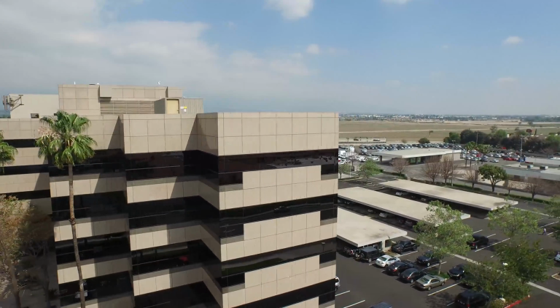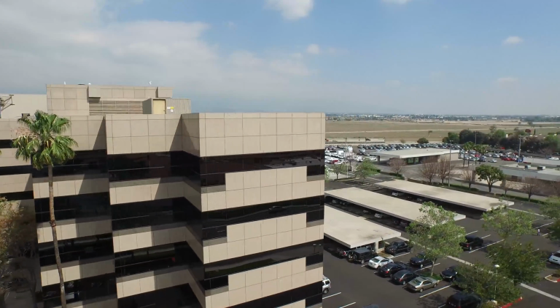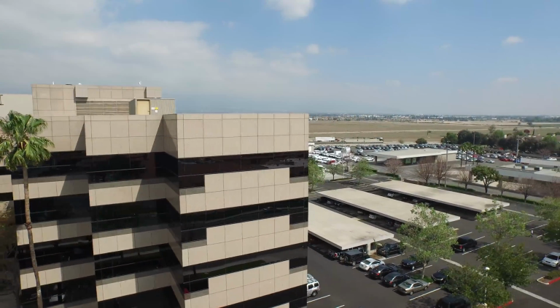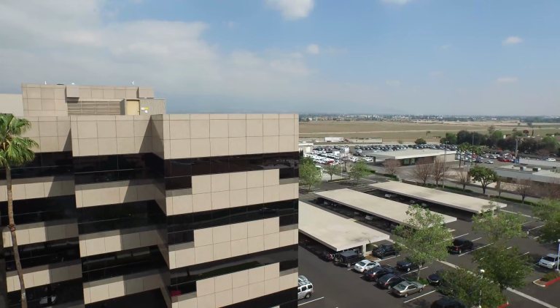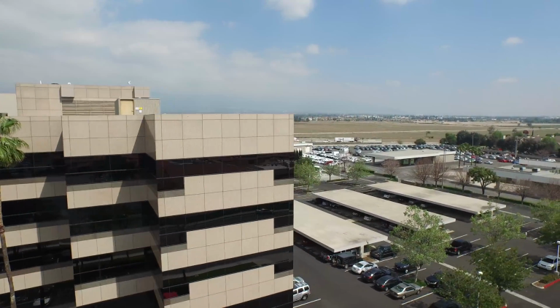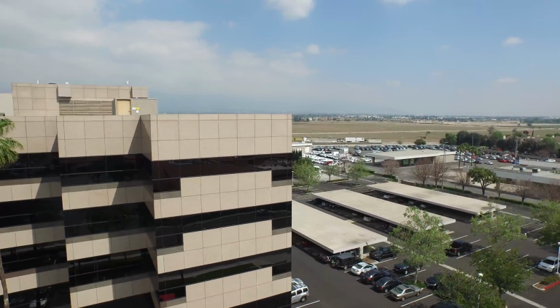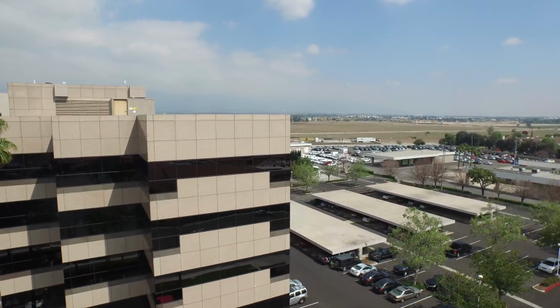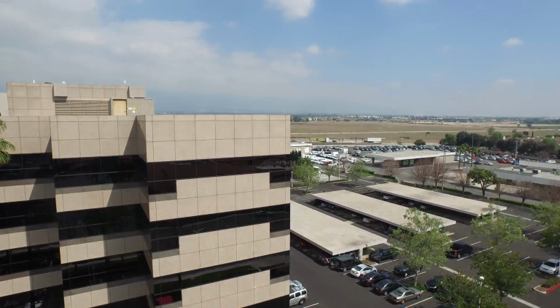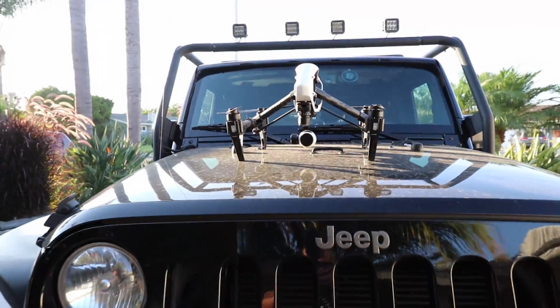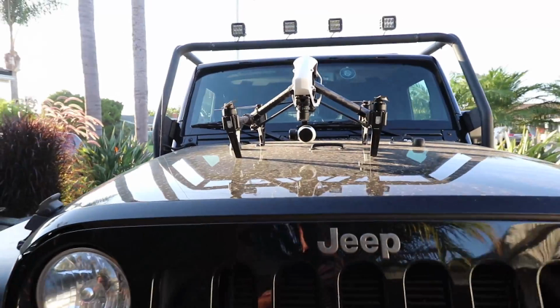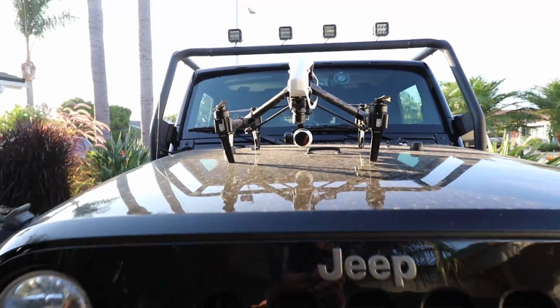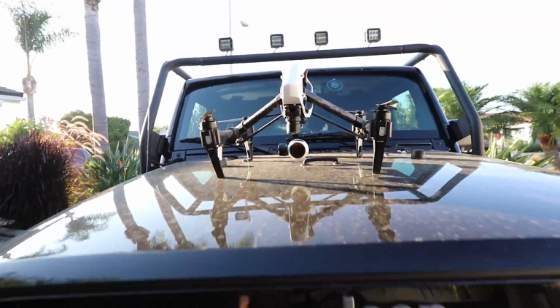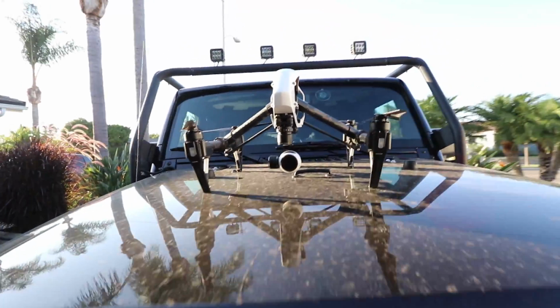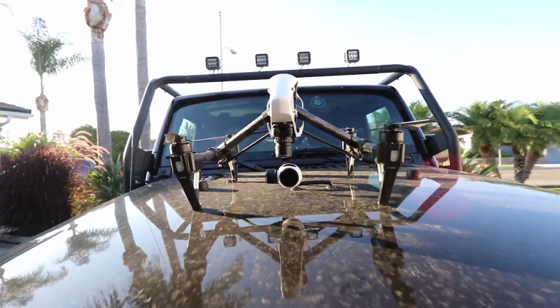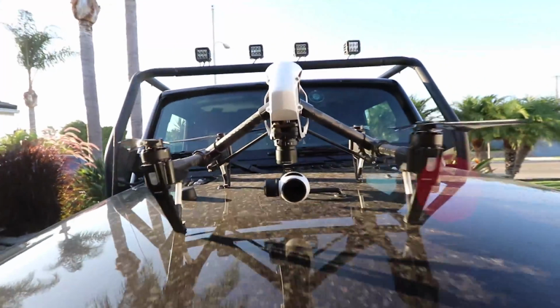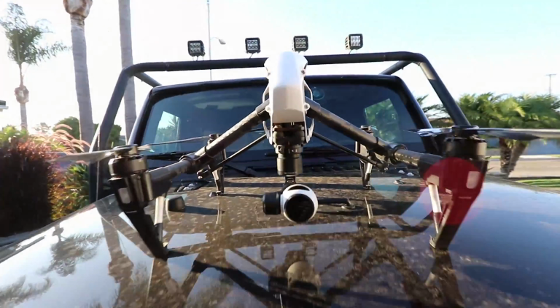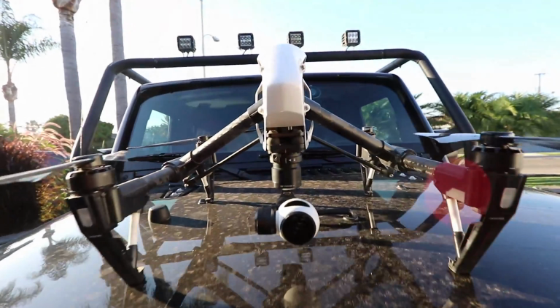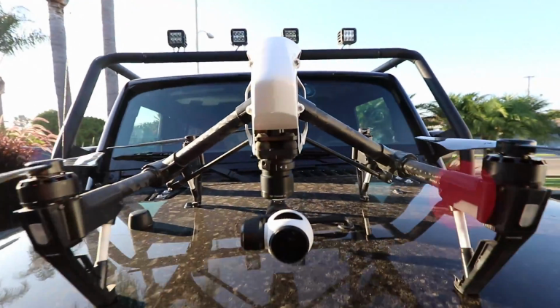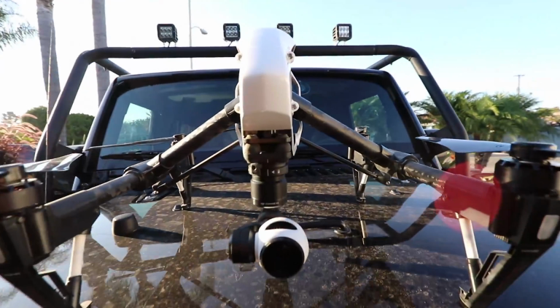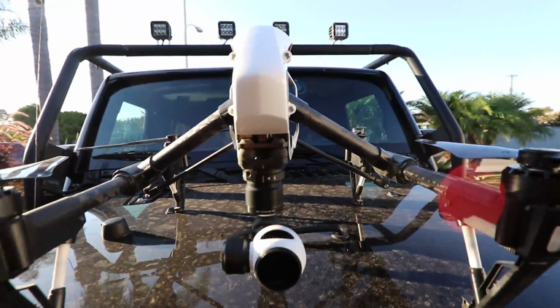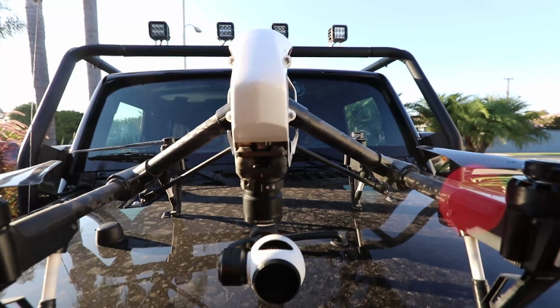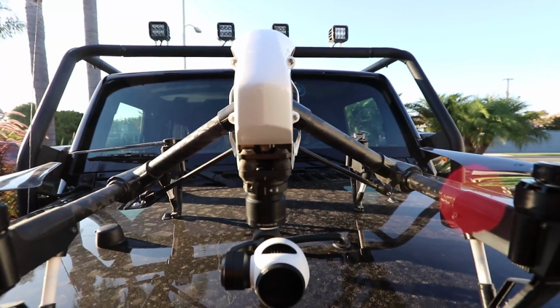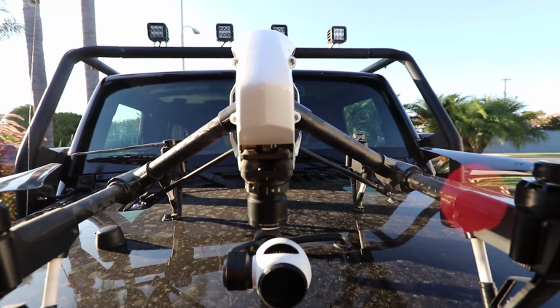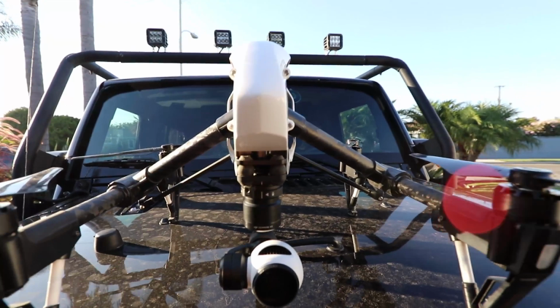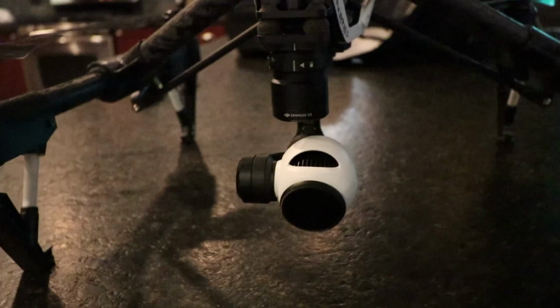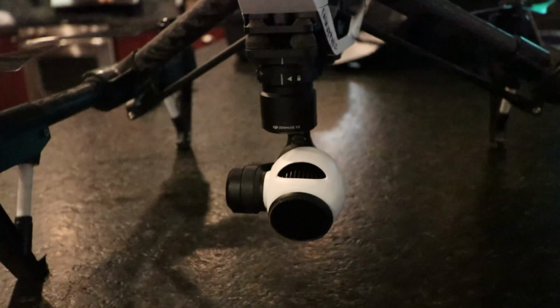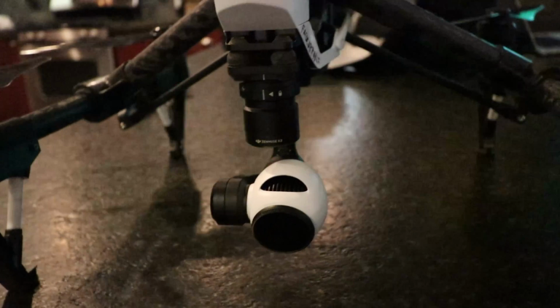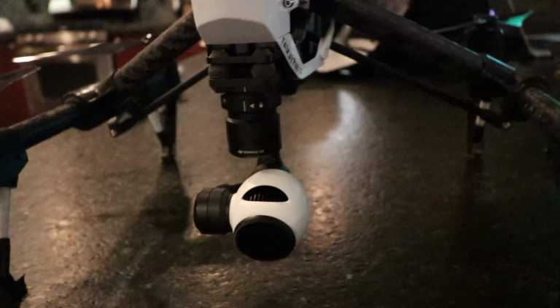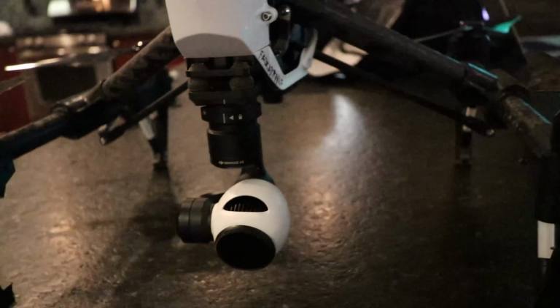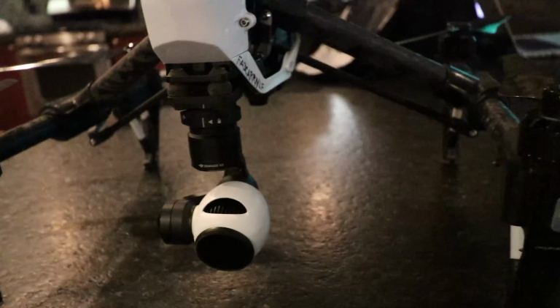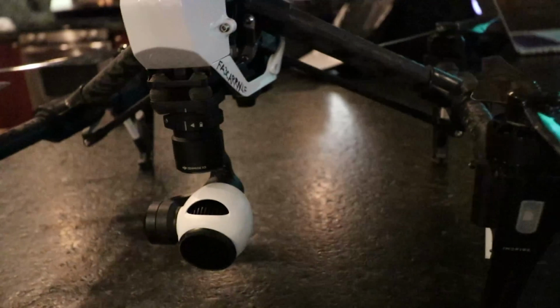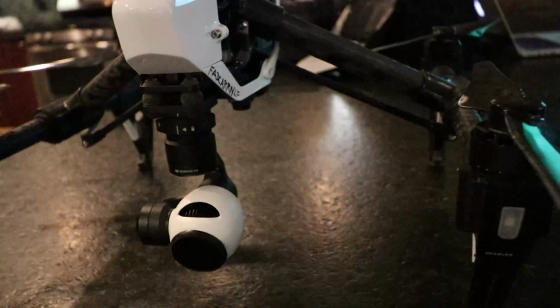In my case, the Inspire 1 is about a $3,000 machine and you don't want to crash that.